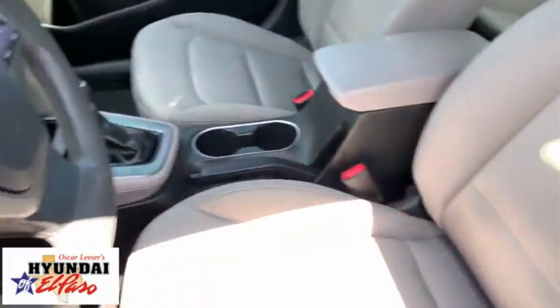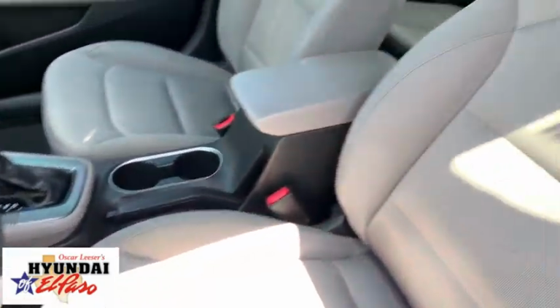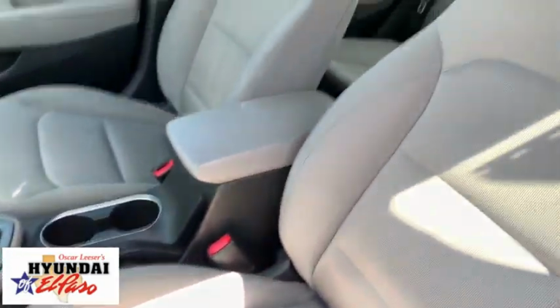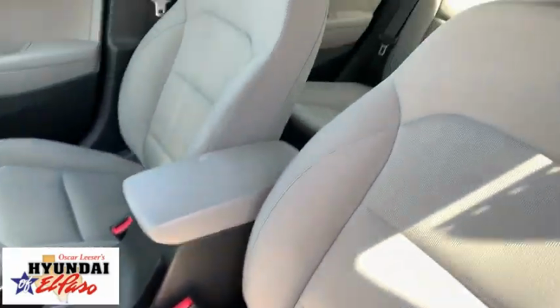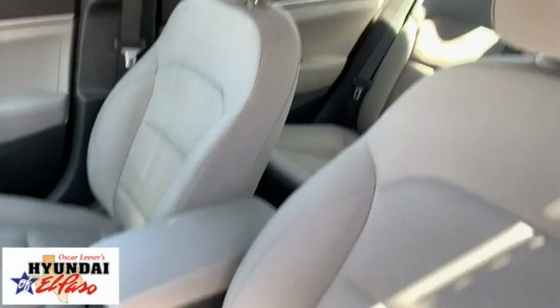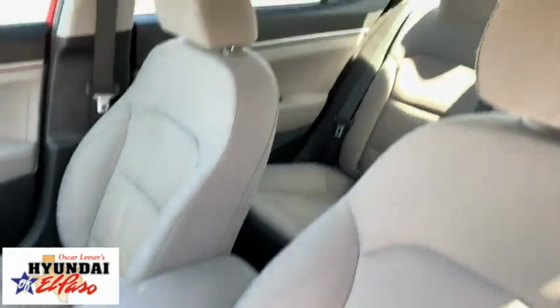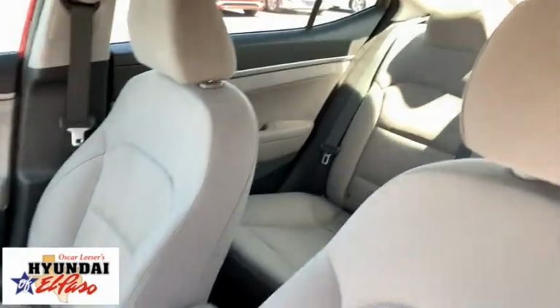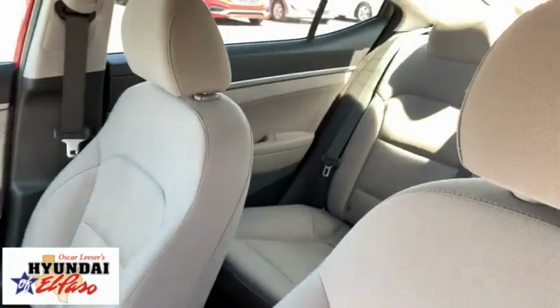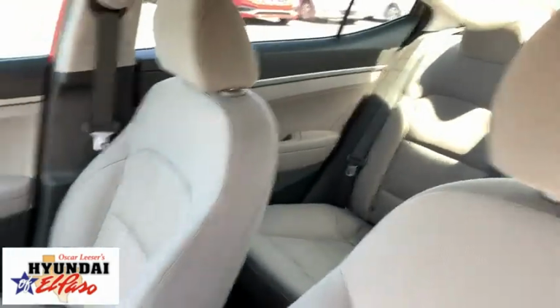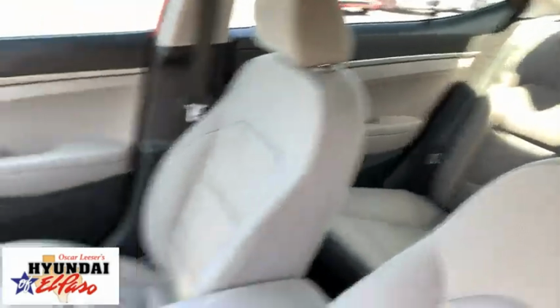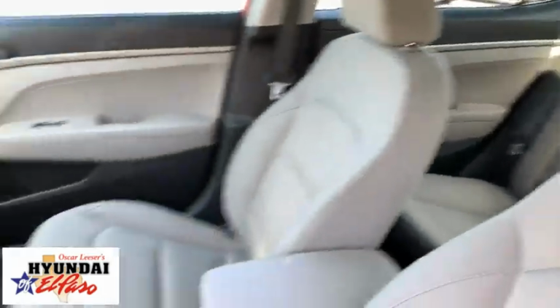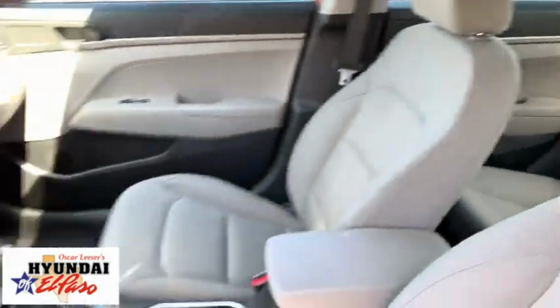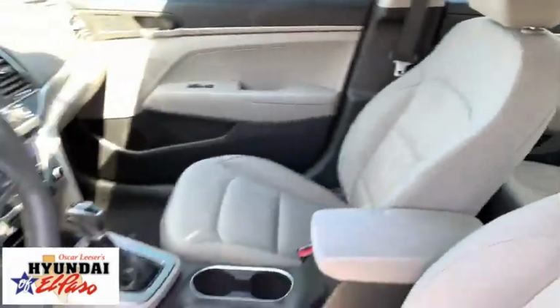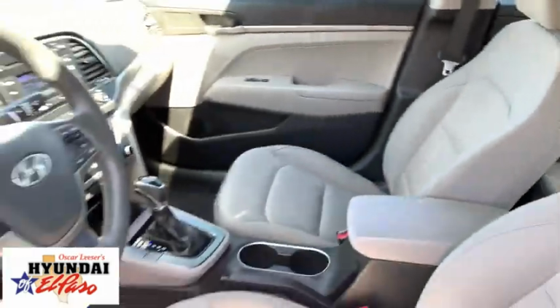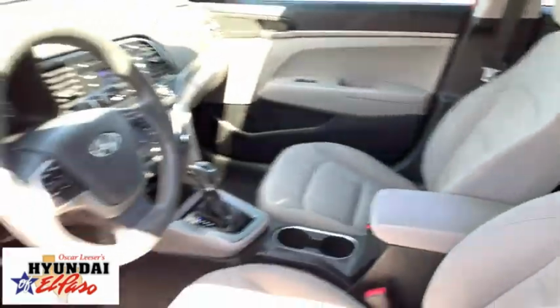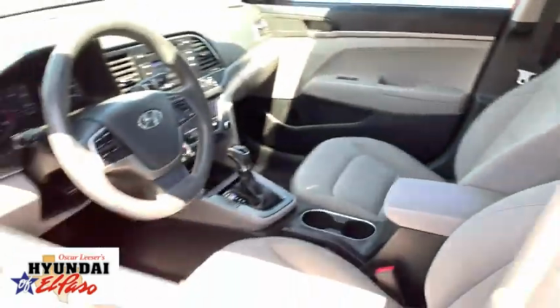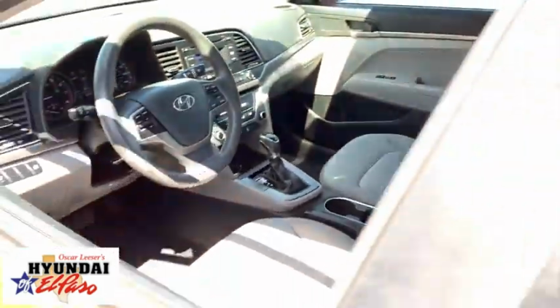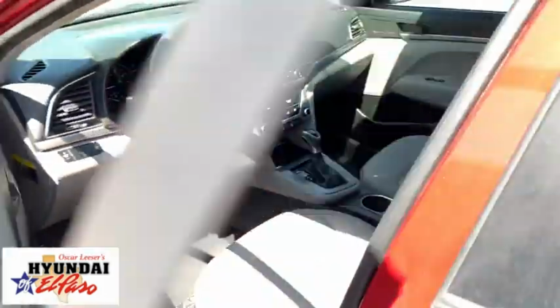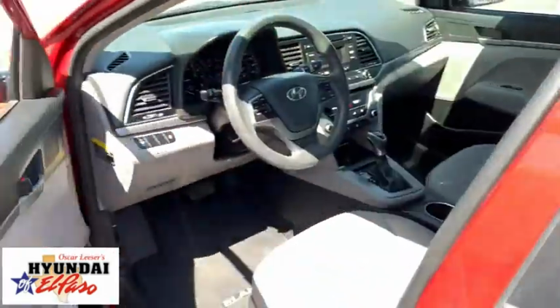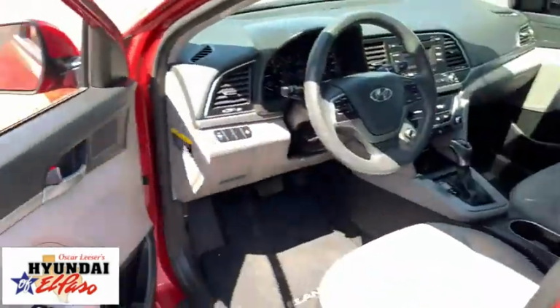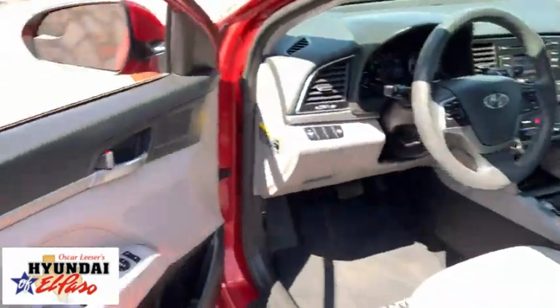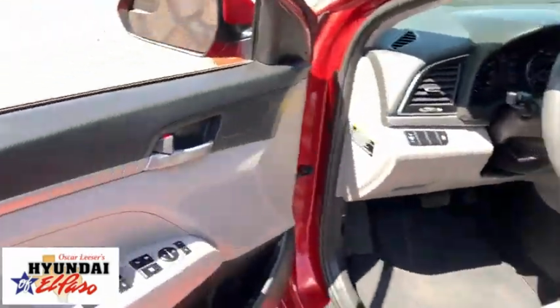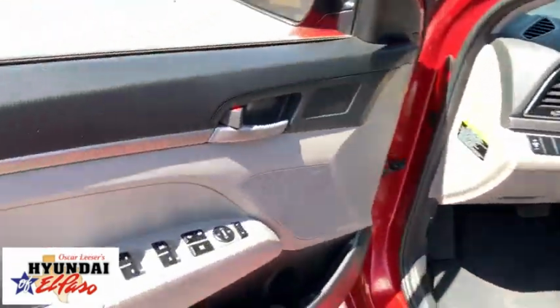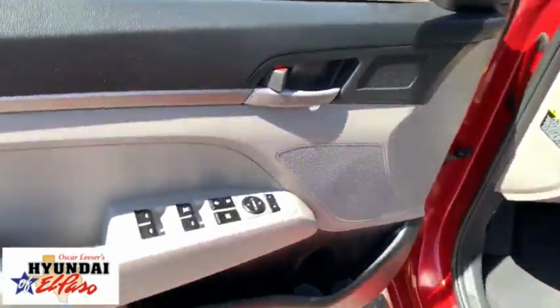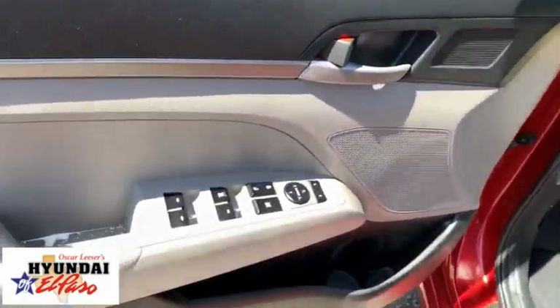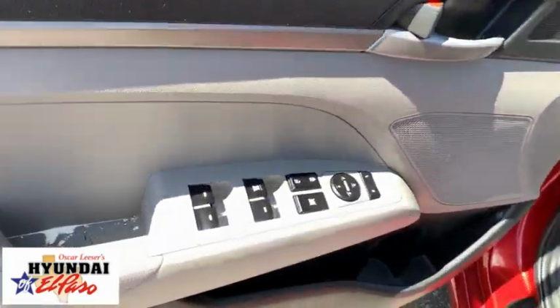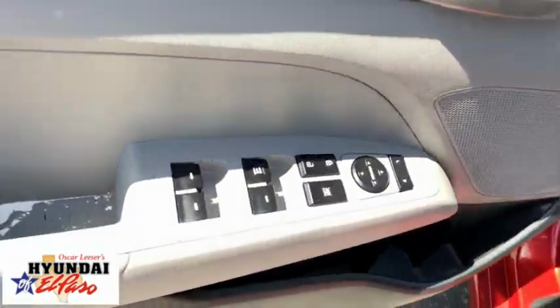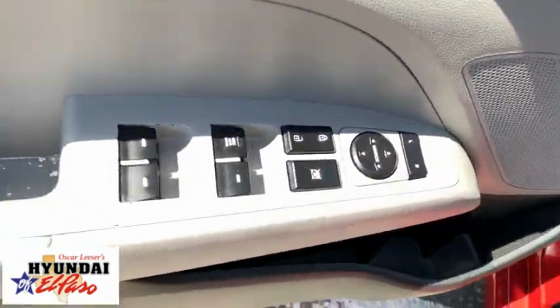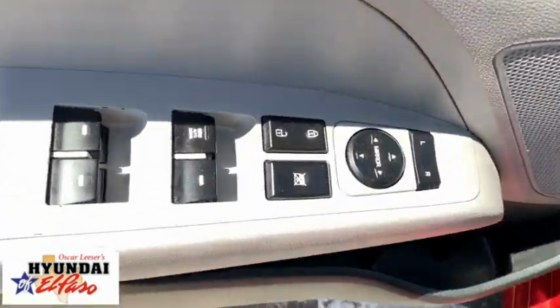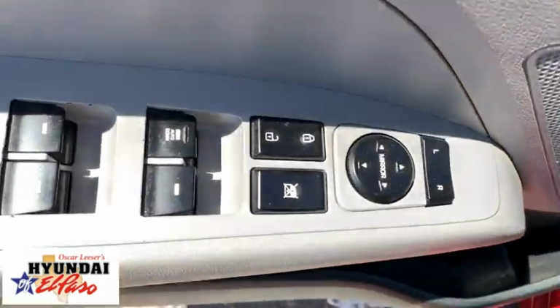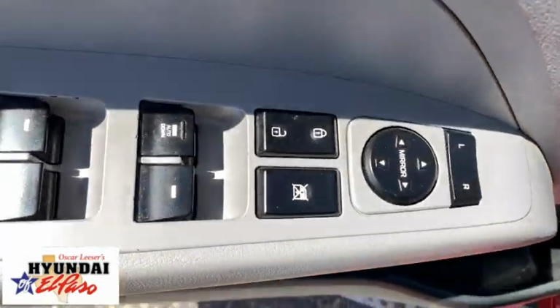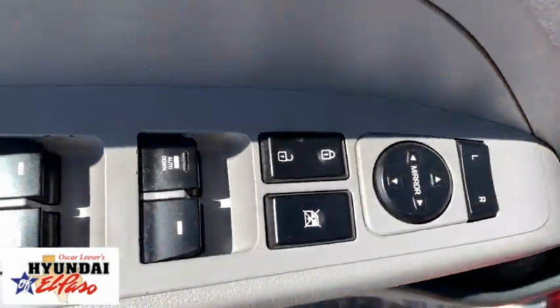This vehicle has less than 70,000 miles. Here are some of this vehicle's great options.